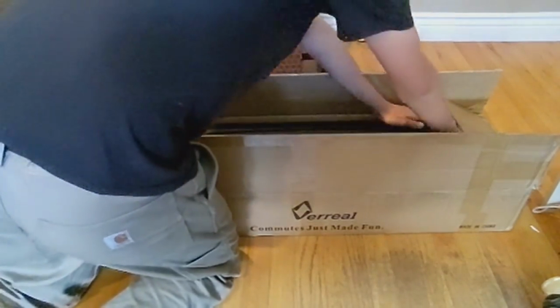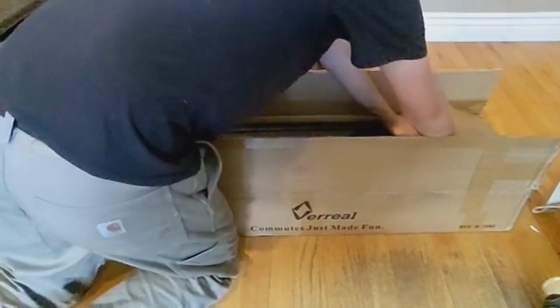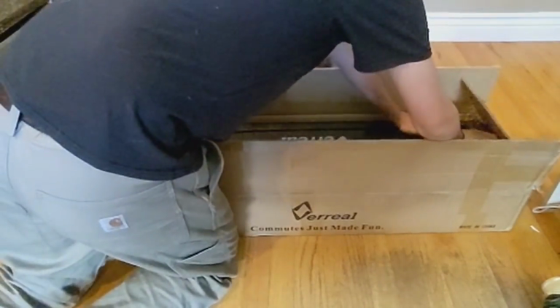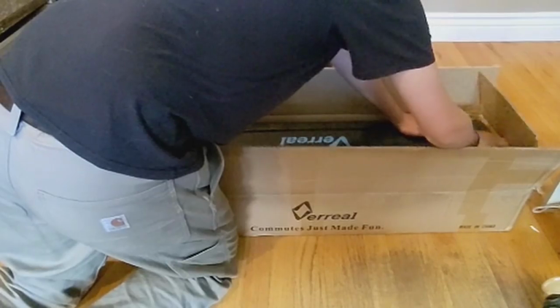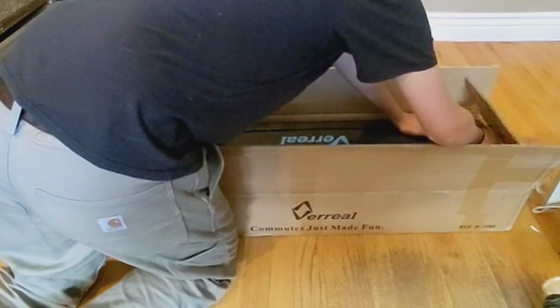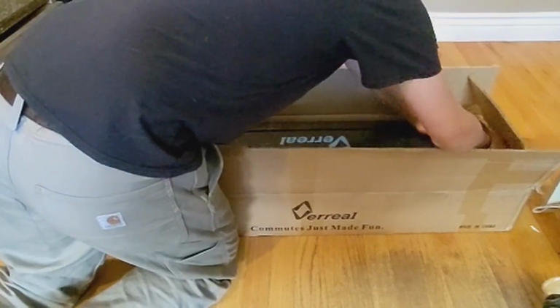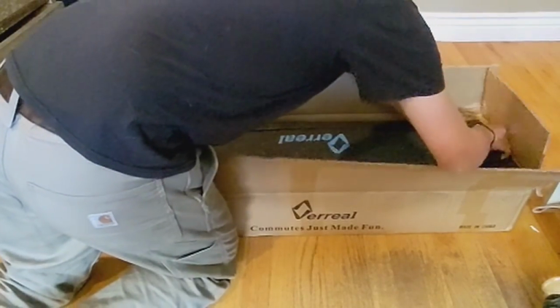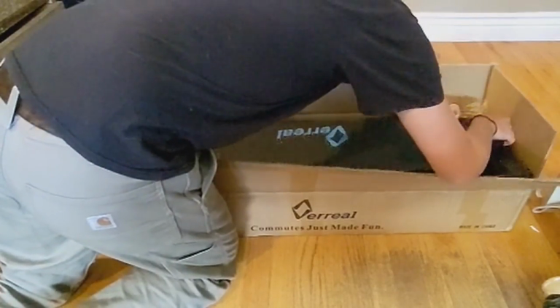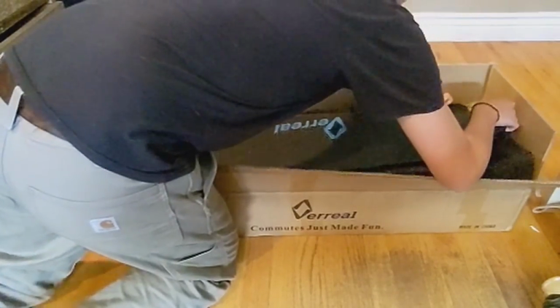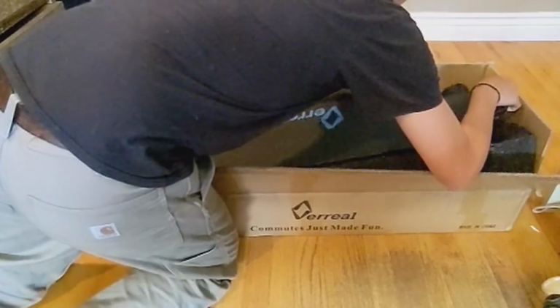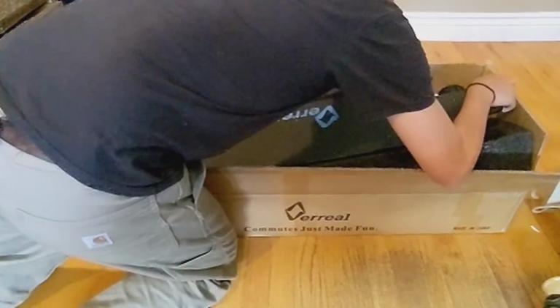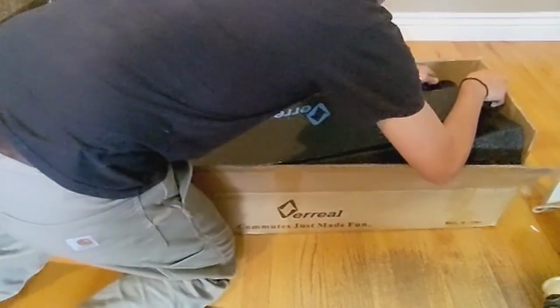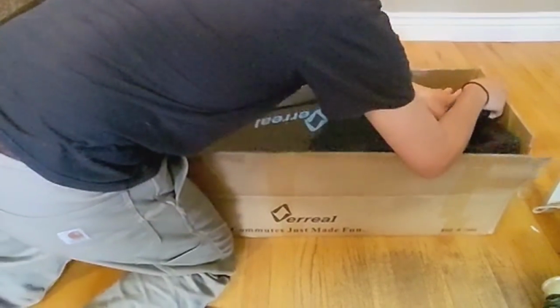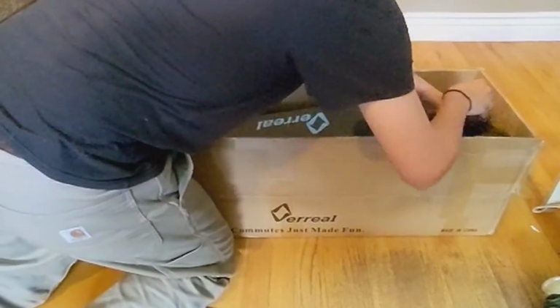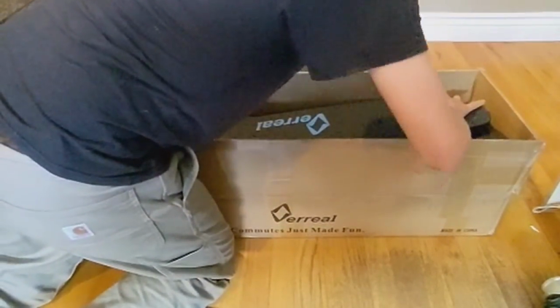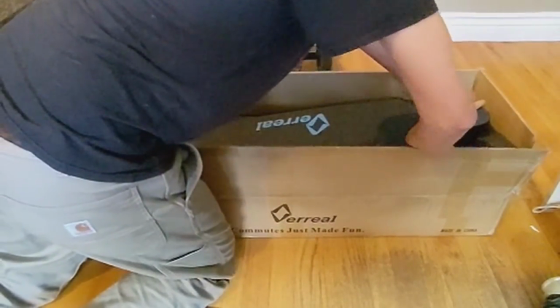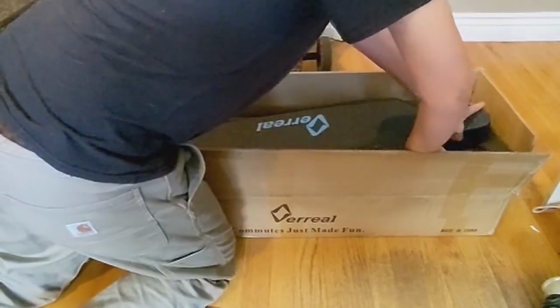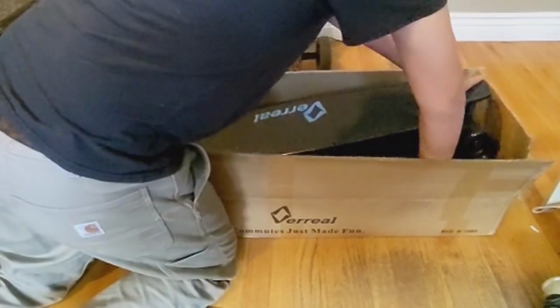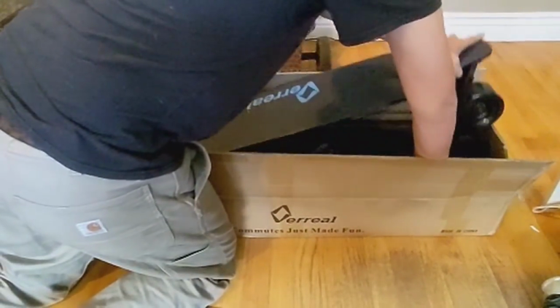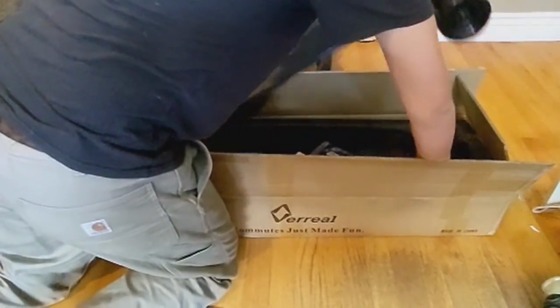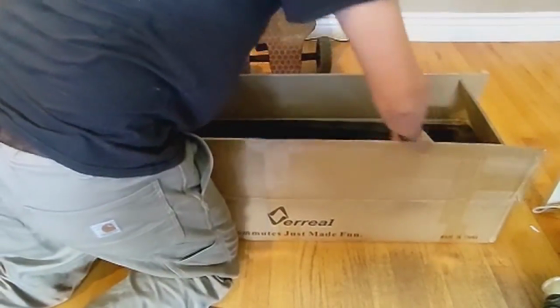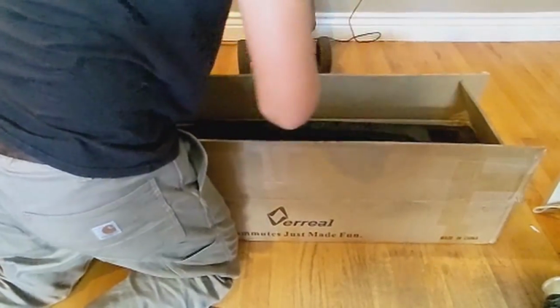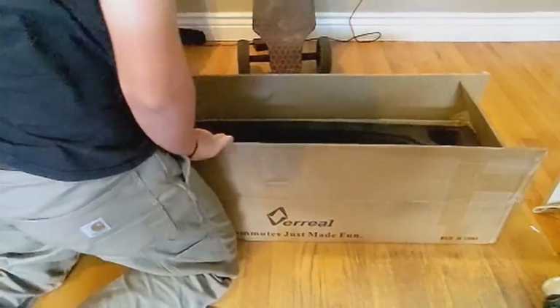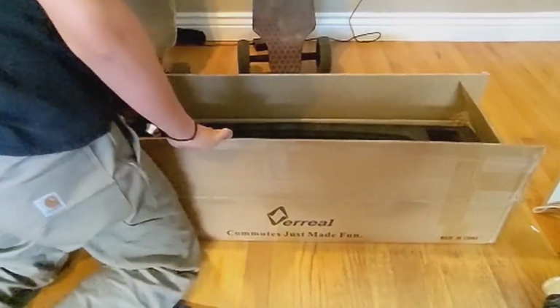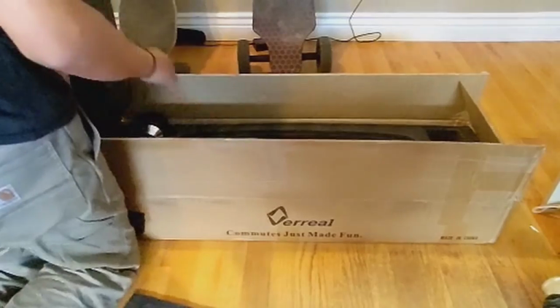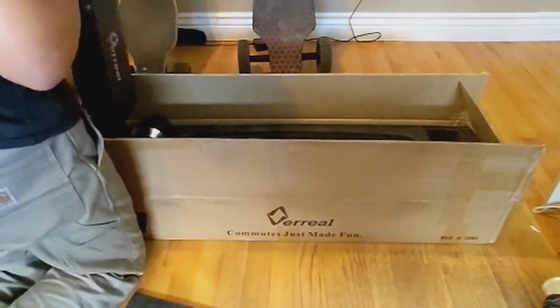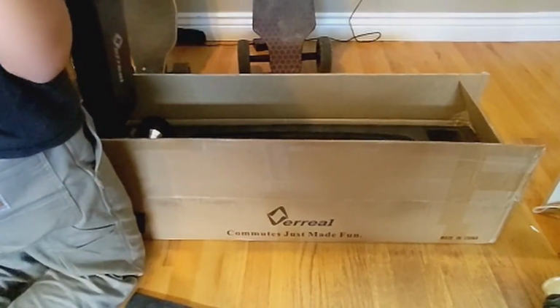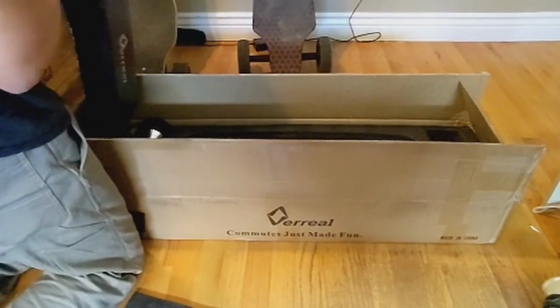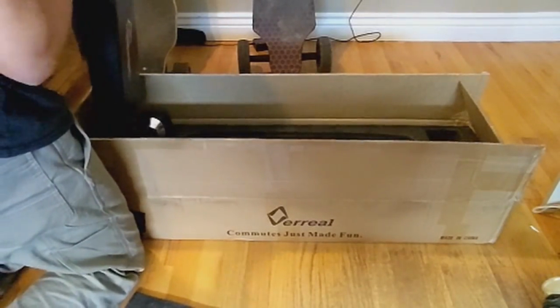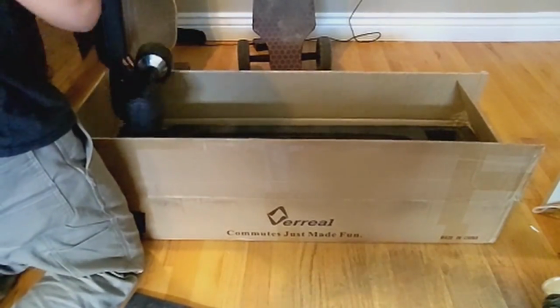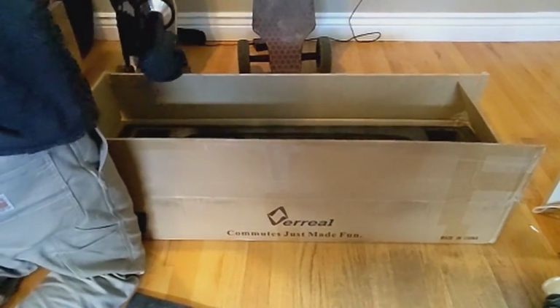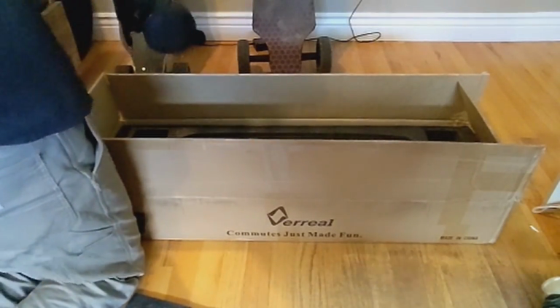Right here you can see the unboxing. My first impressions for this board — wow, it looks amazing and it's also surprisingly light.